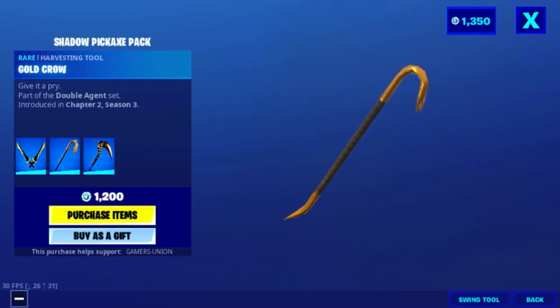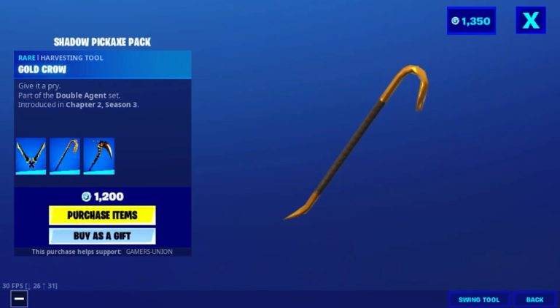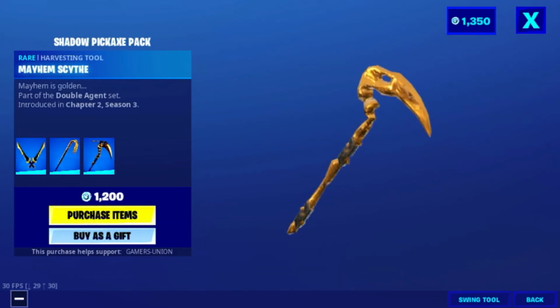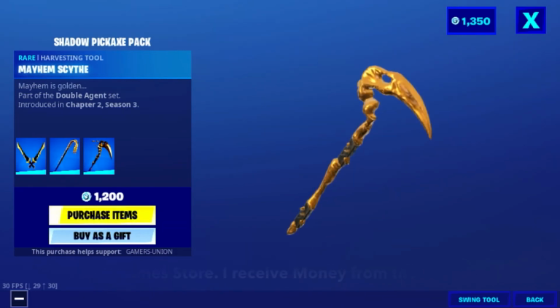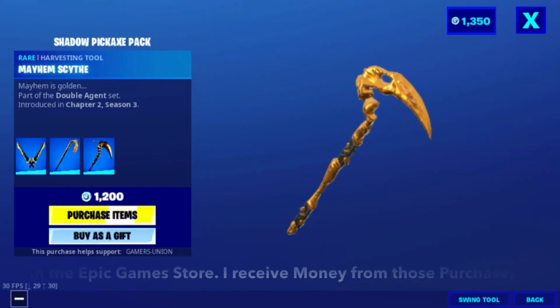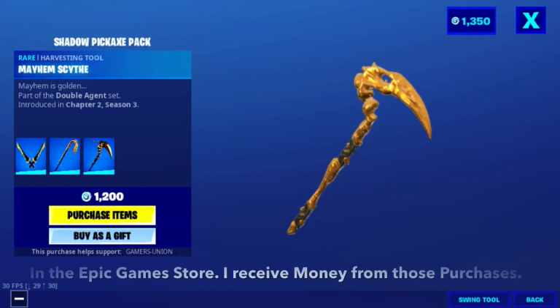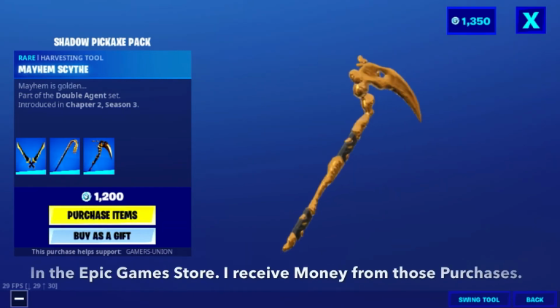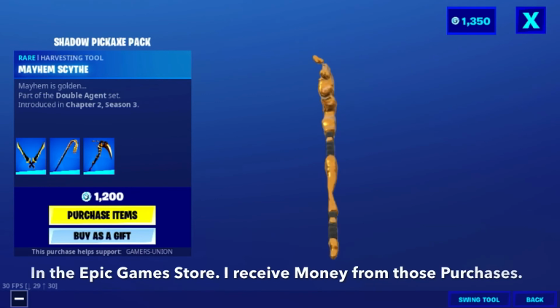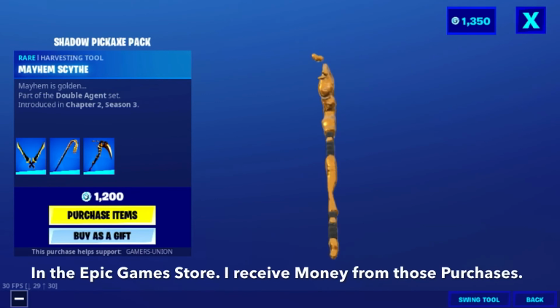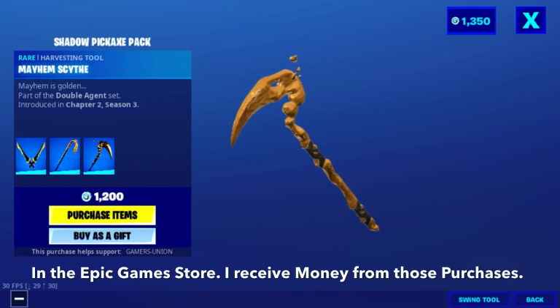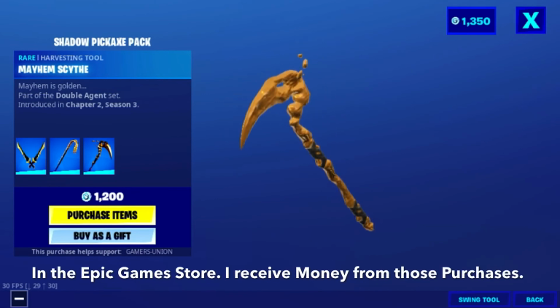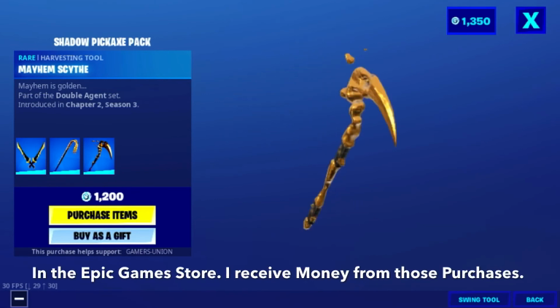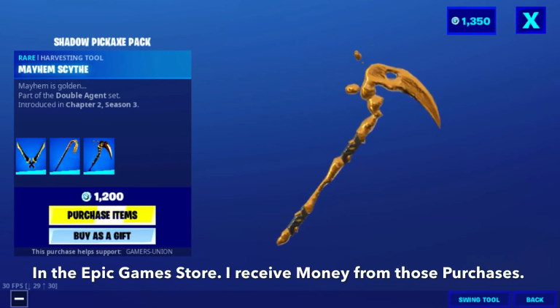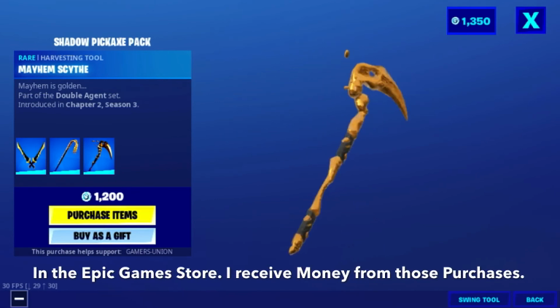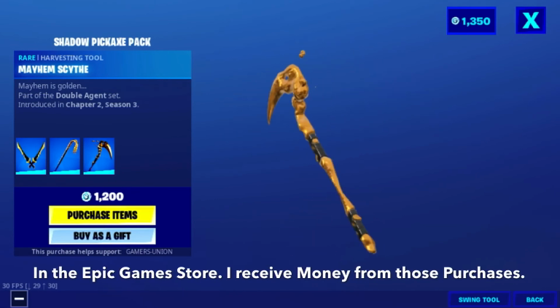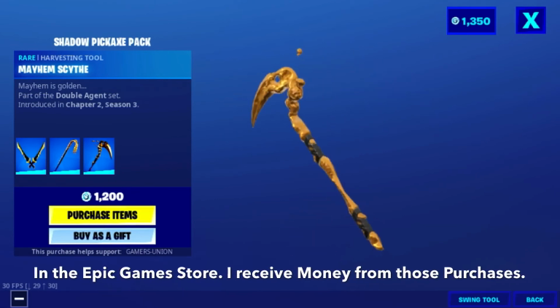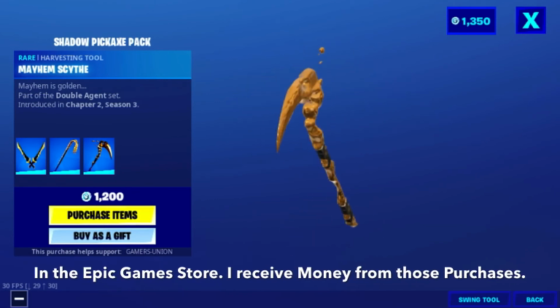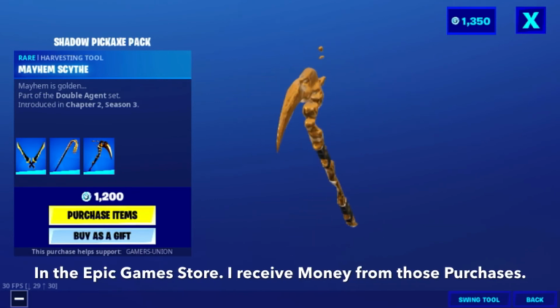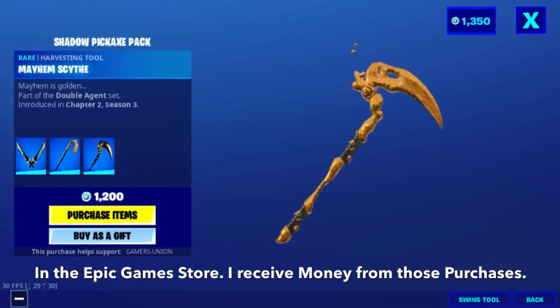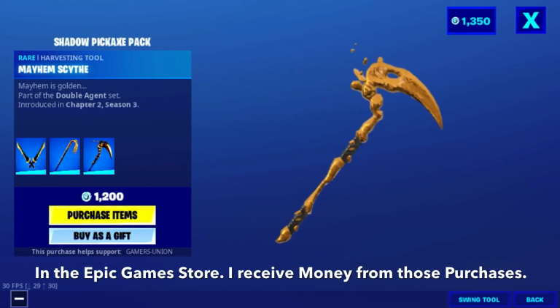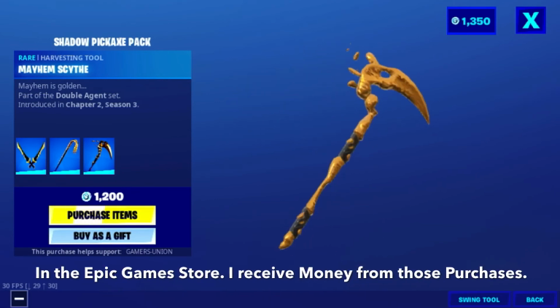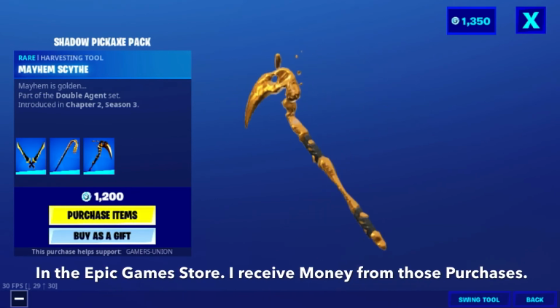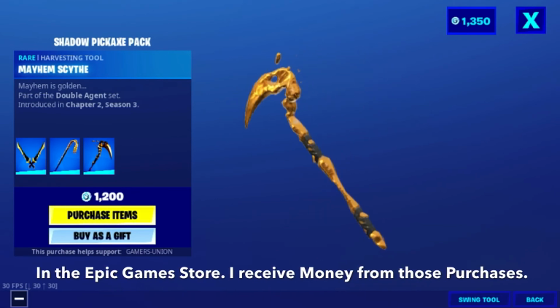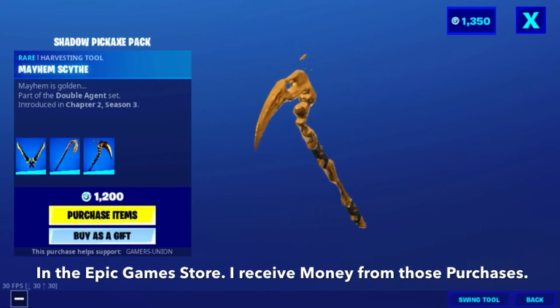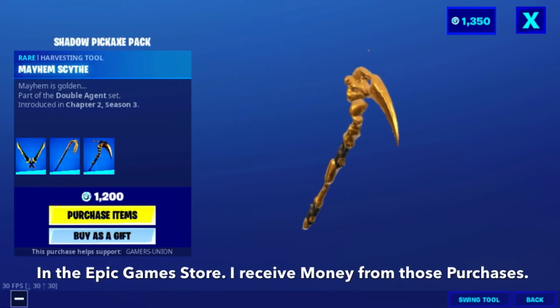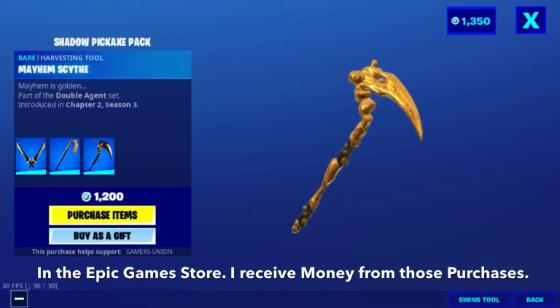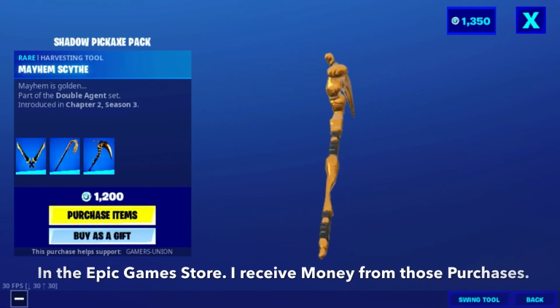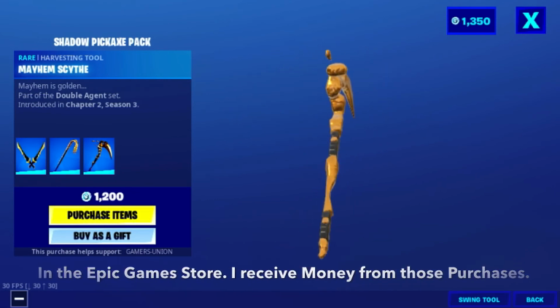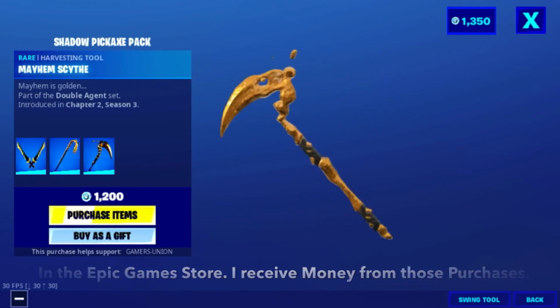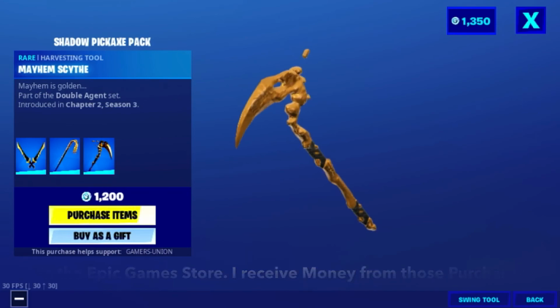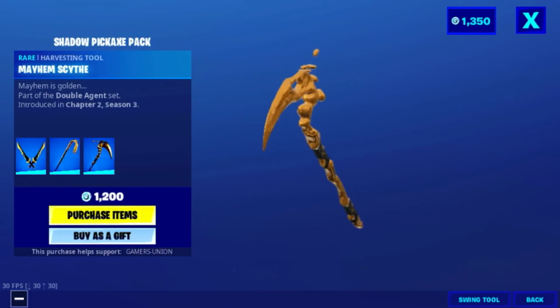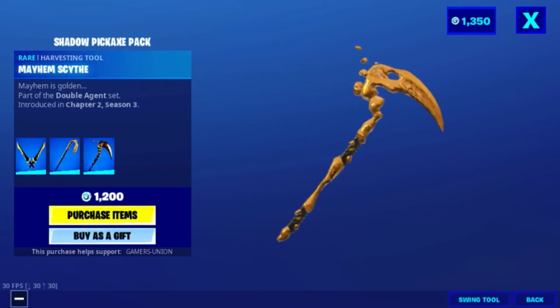And the Mayhem Scythe Pickaxe — Mayhem is golden — part of the Double Agent set, introduced in Chapter 2 Season 3.